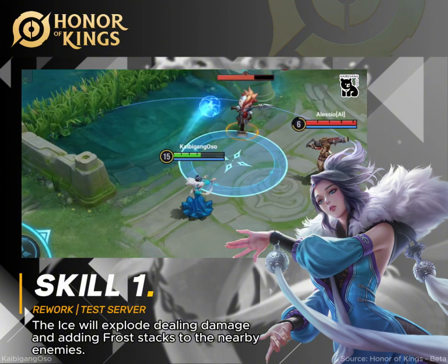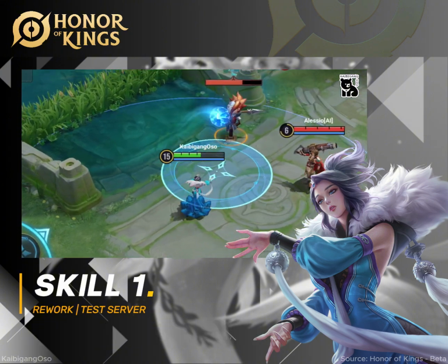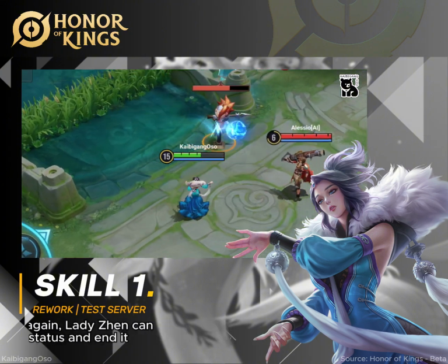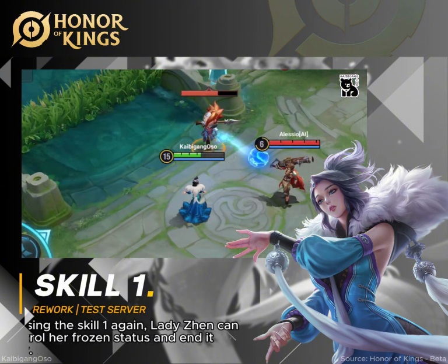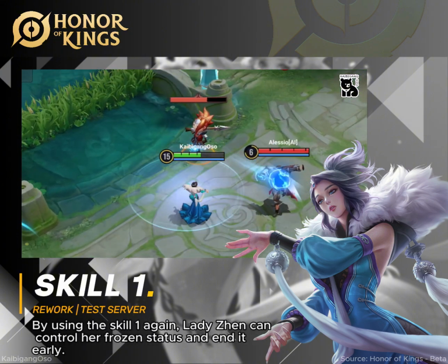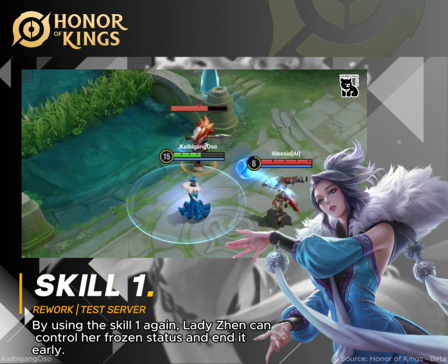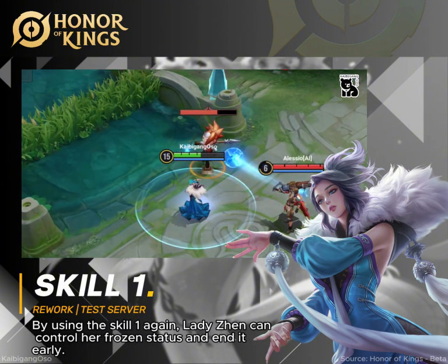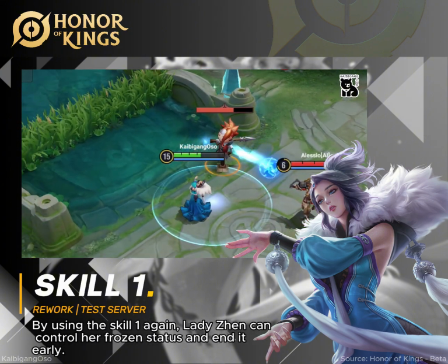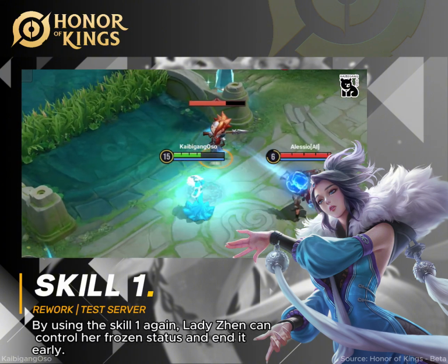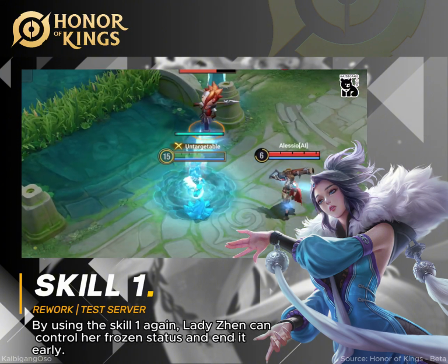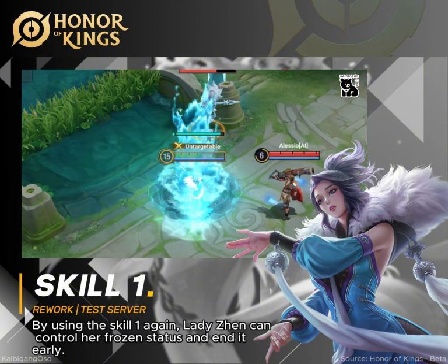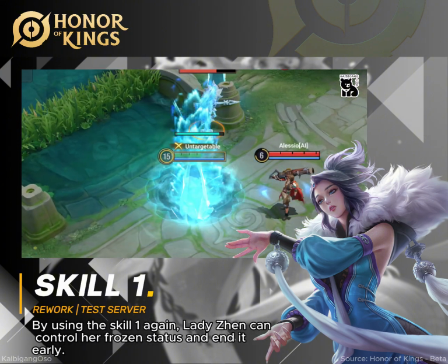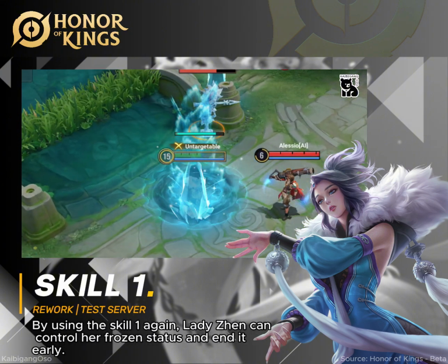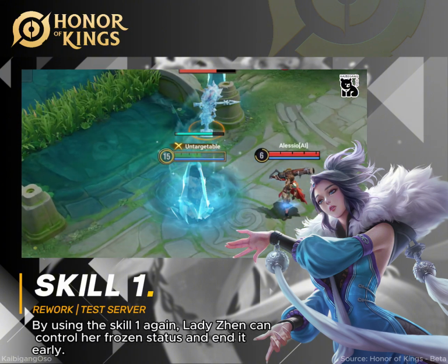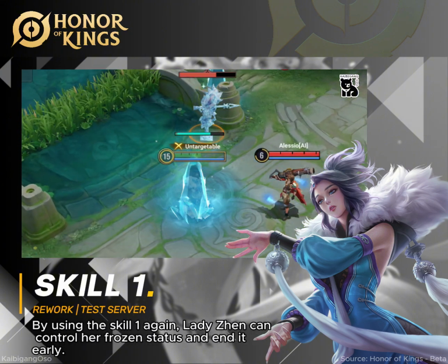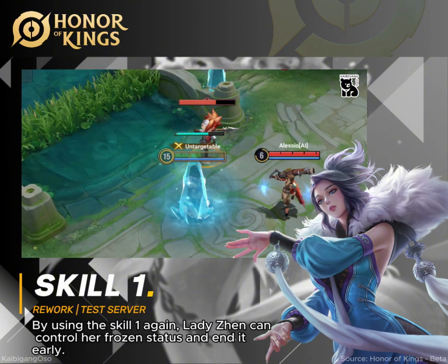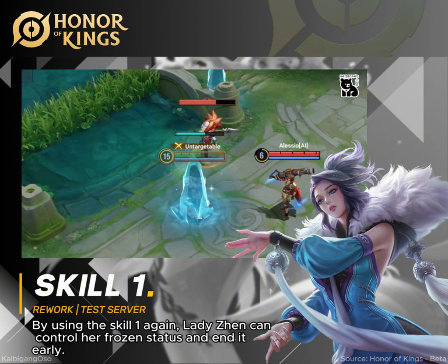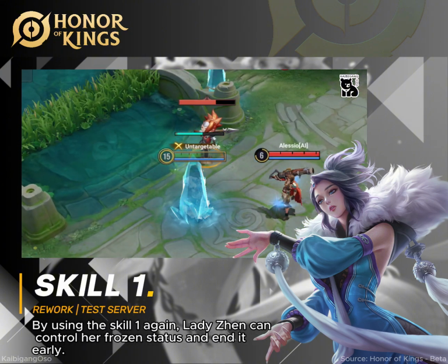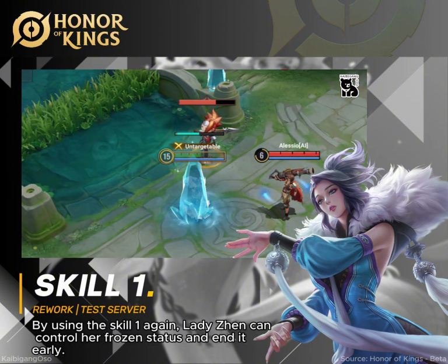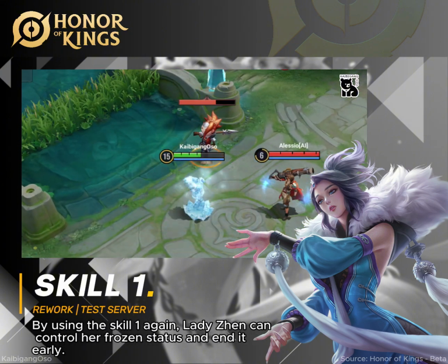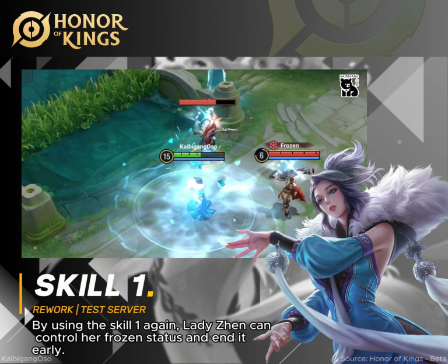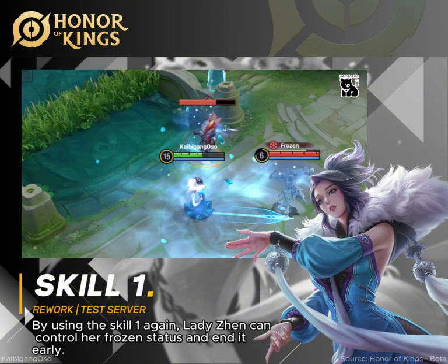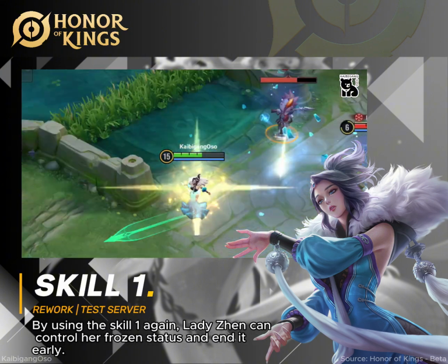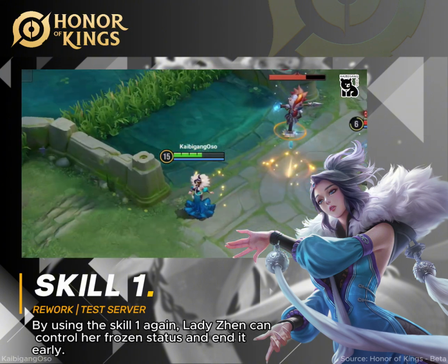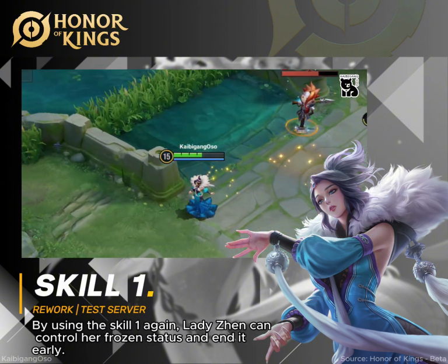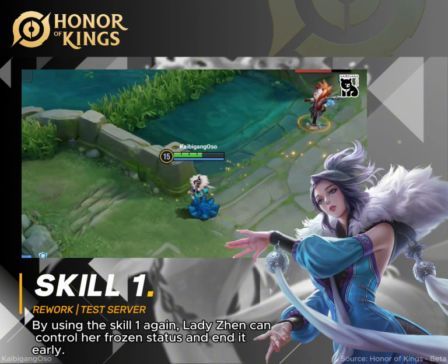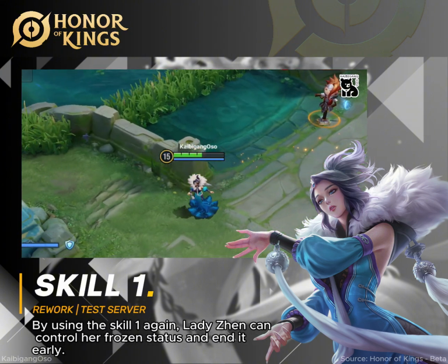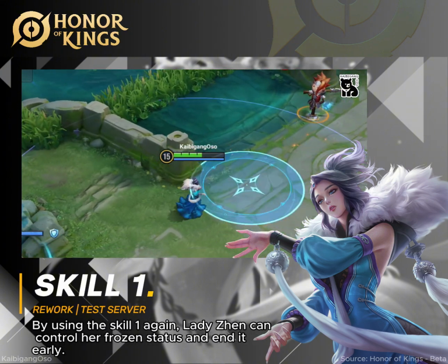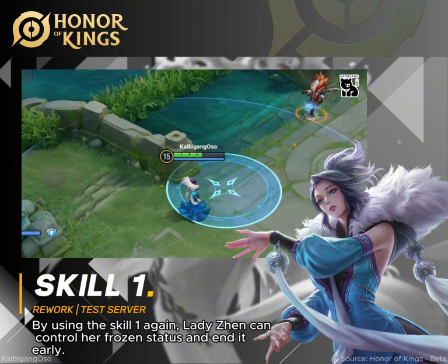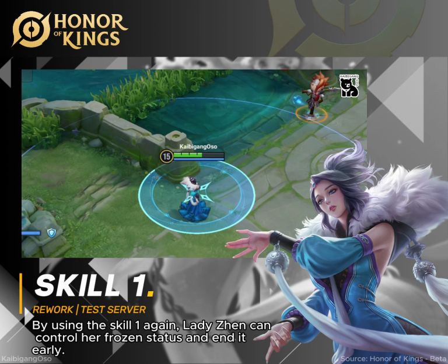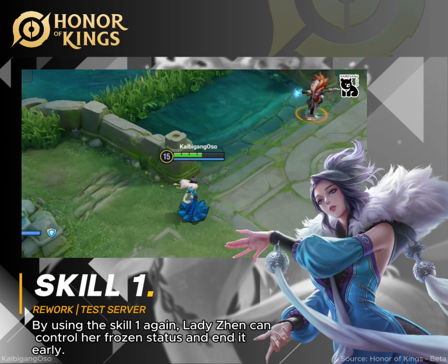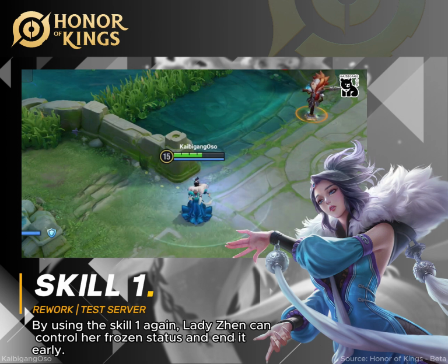By using Skill 1 again, Lady Zhen can control her frozen status and end it early.